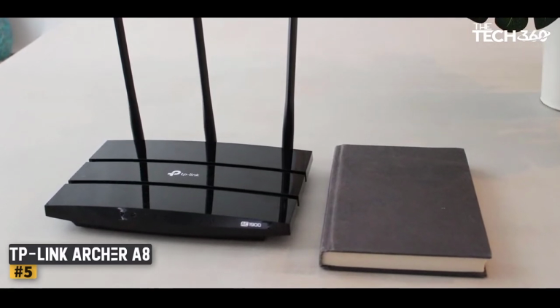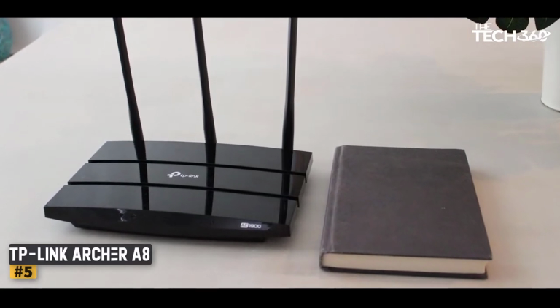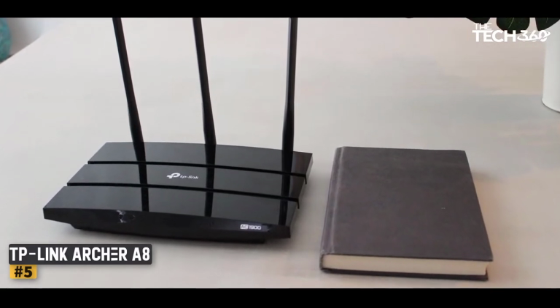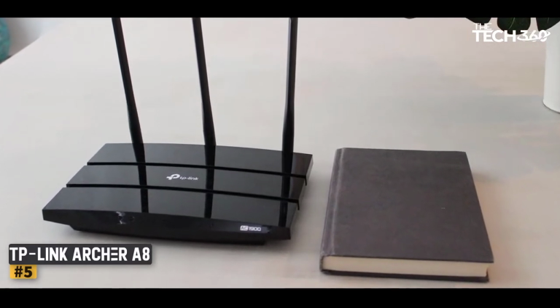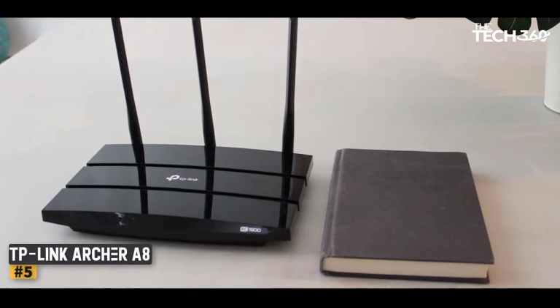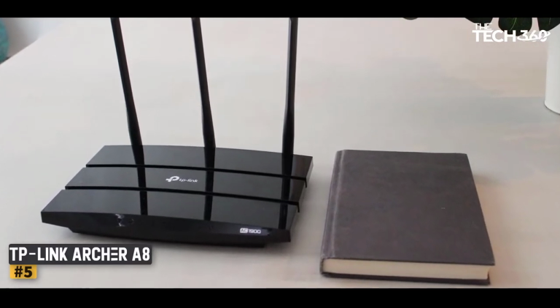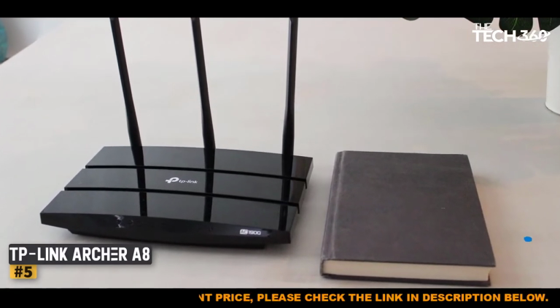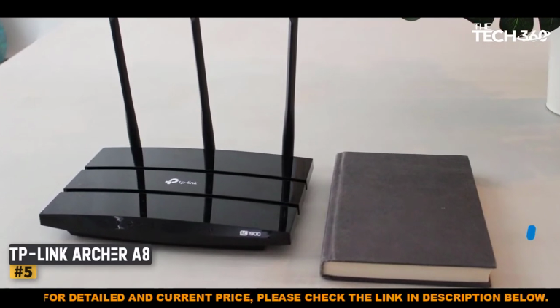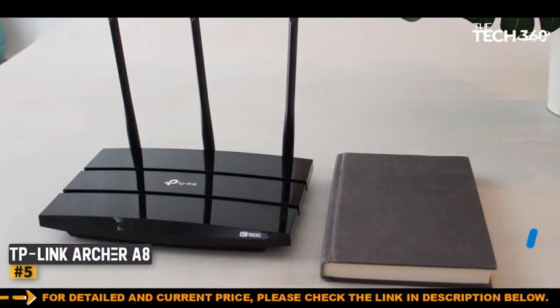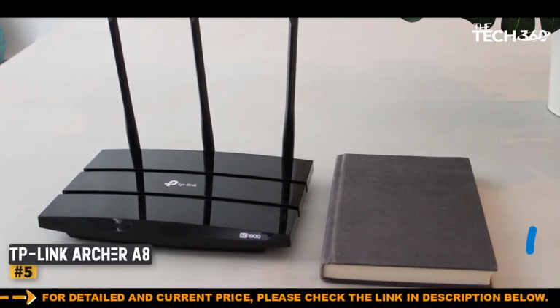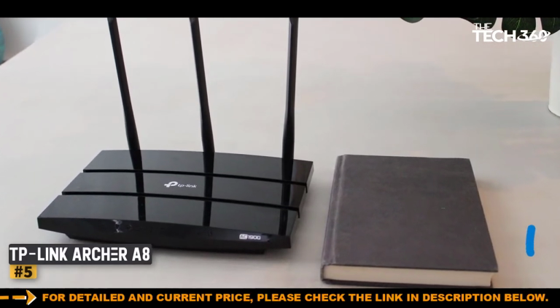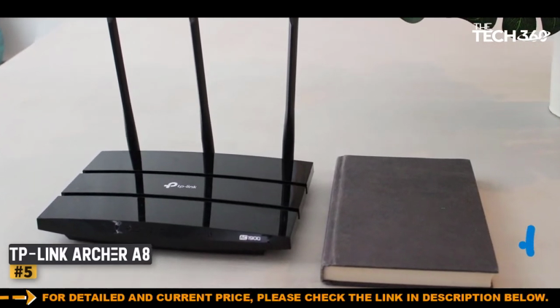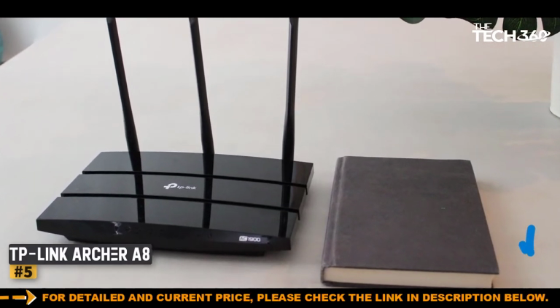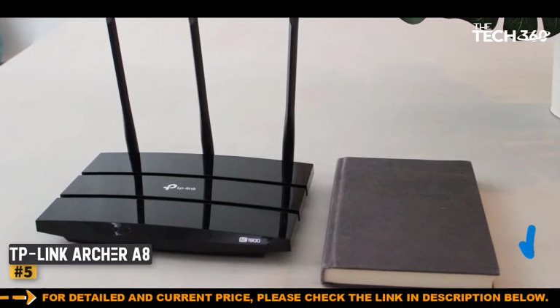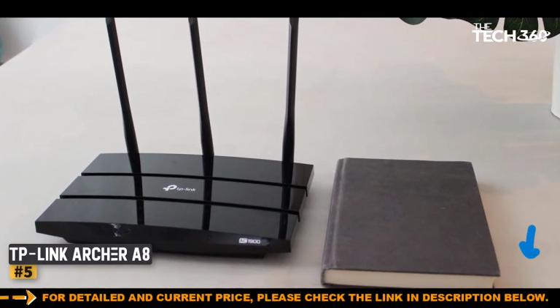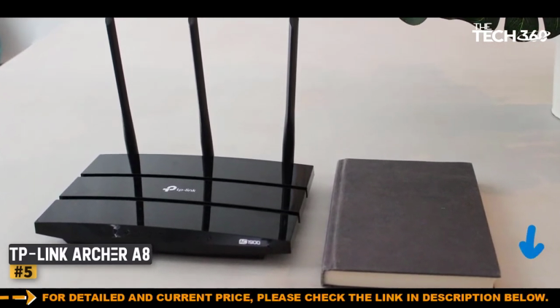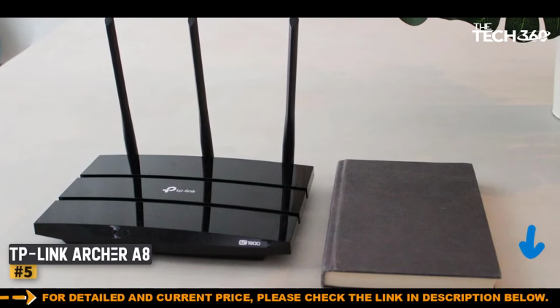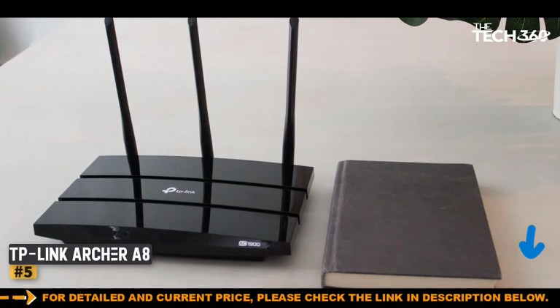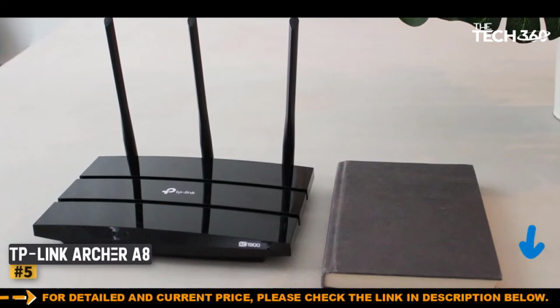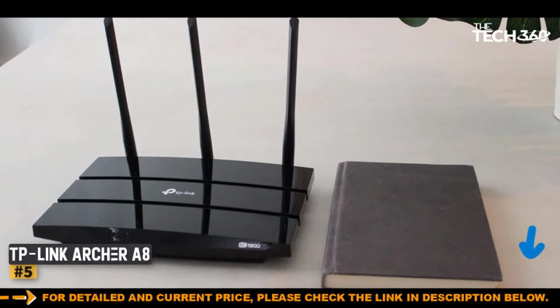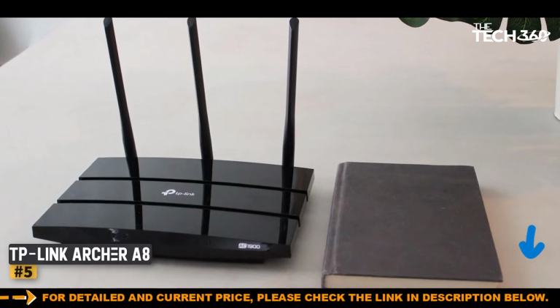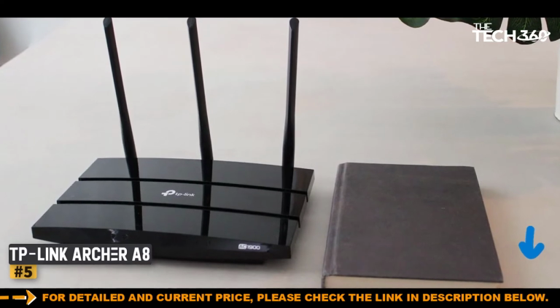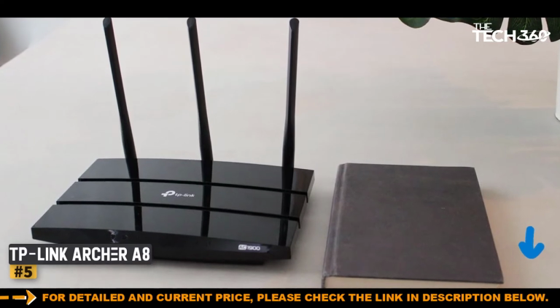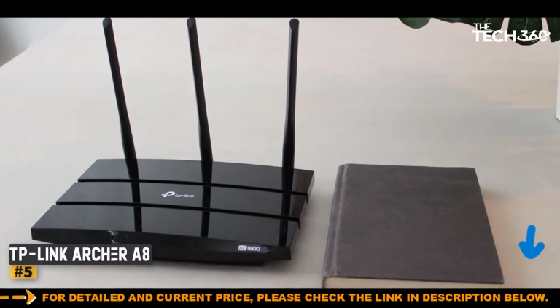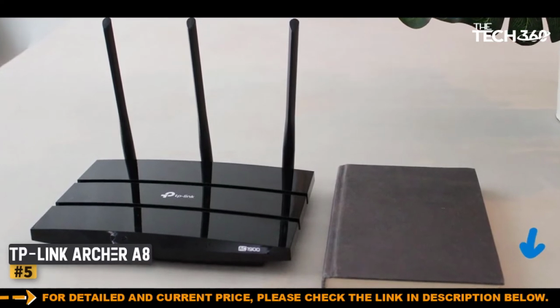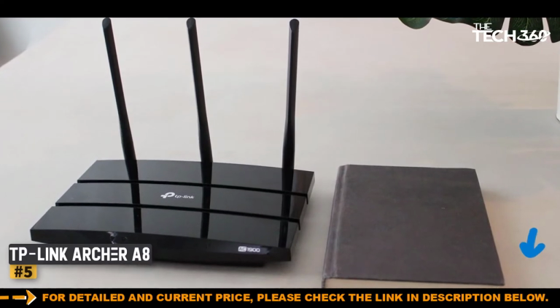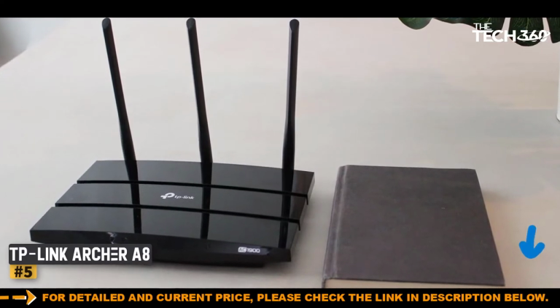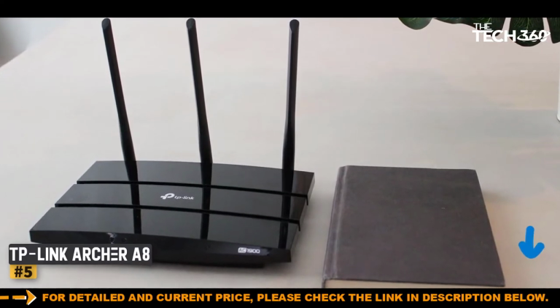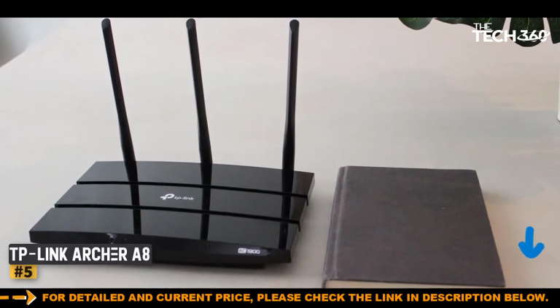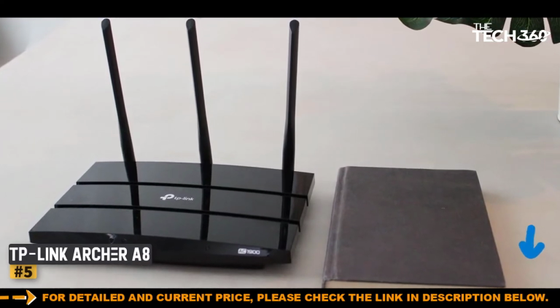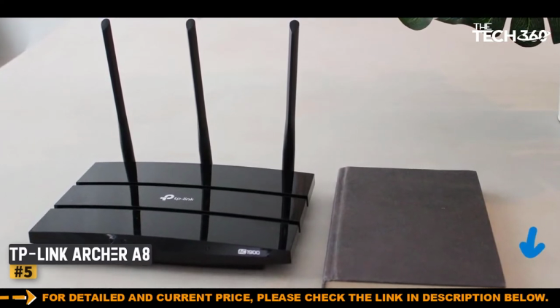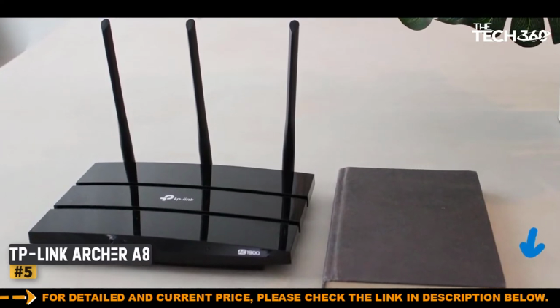Two-year warranty. Easy to set up. Good signal strength. Parental controls.